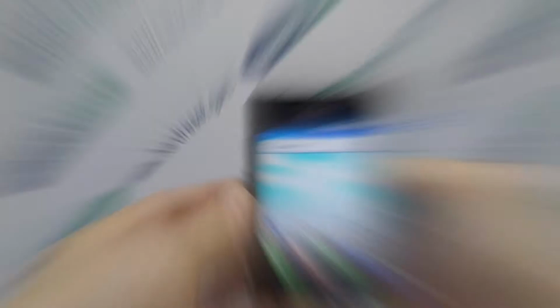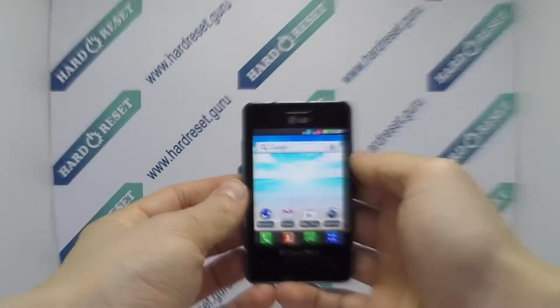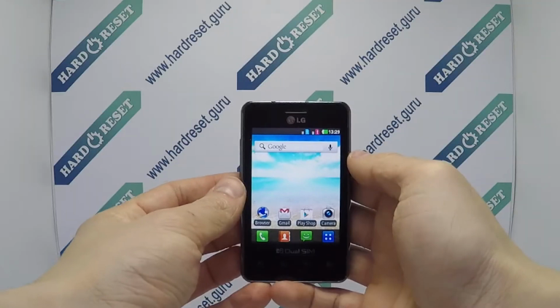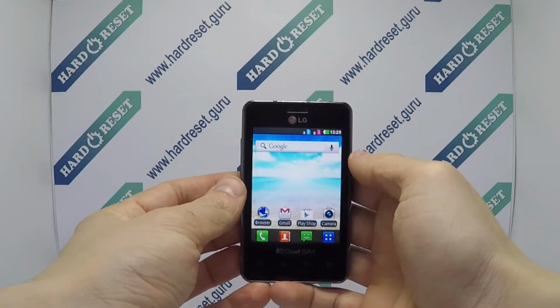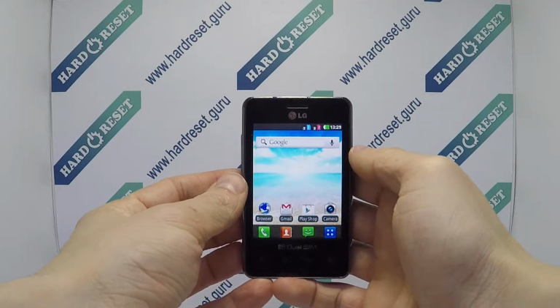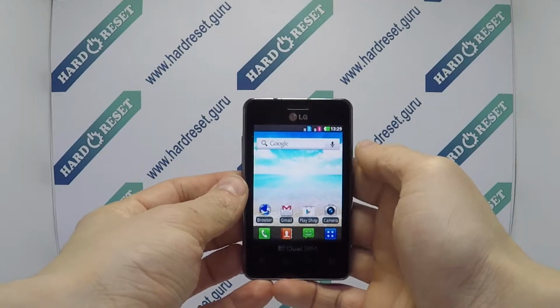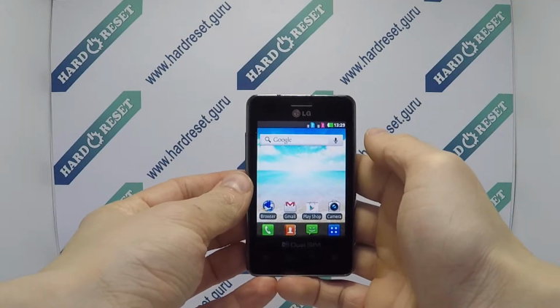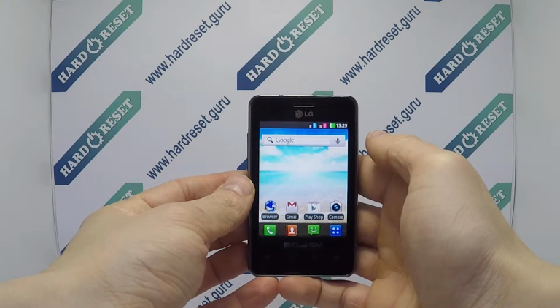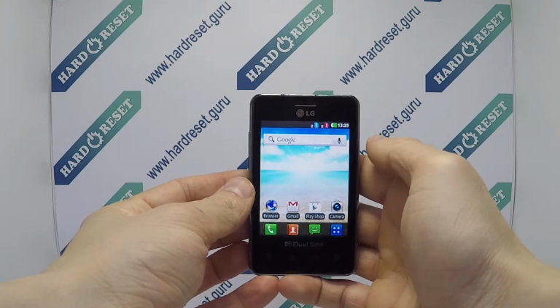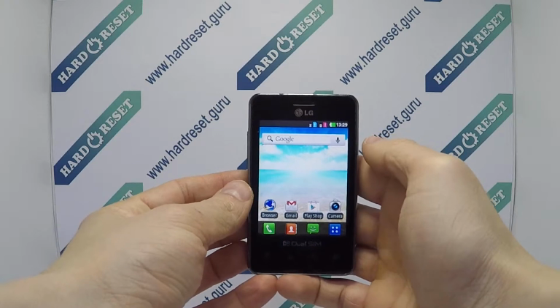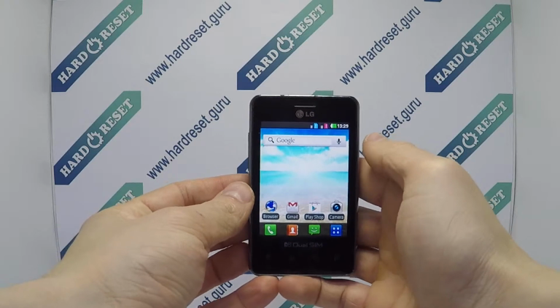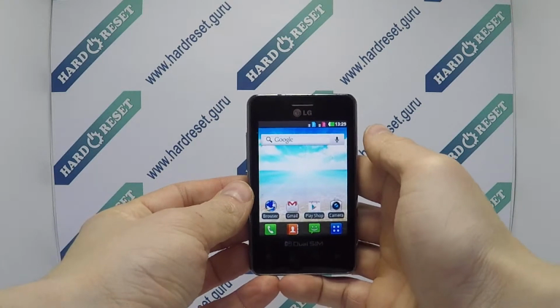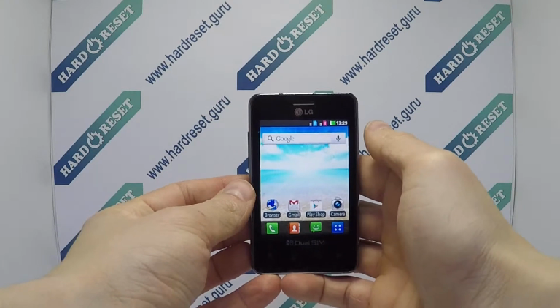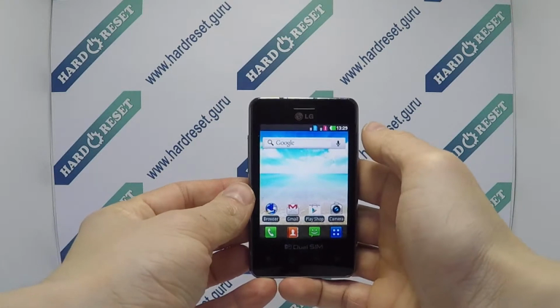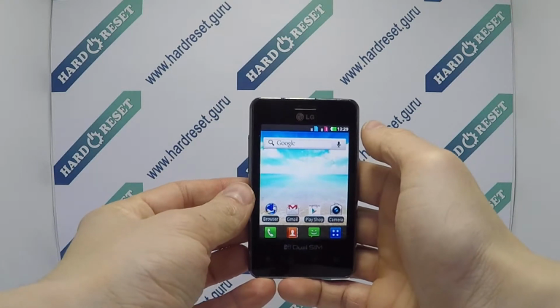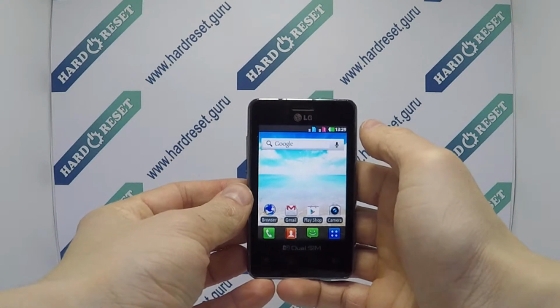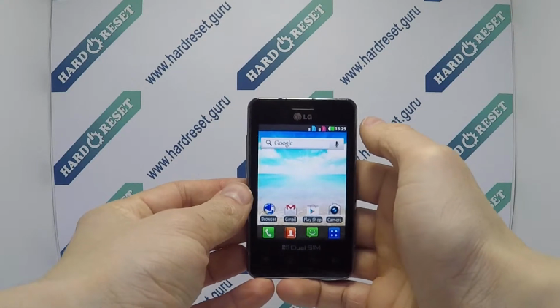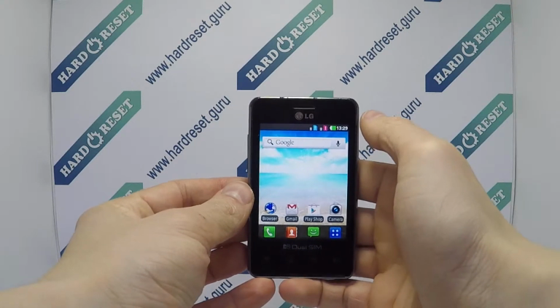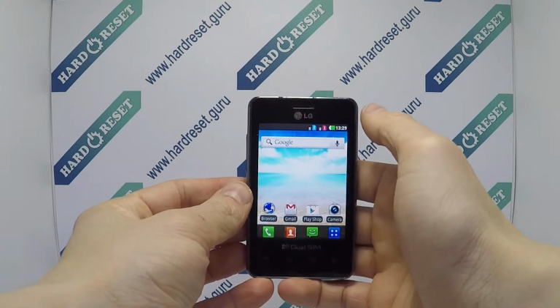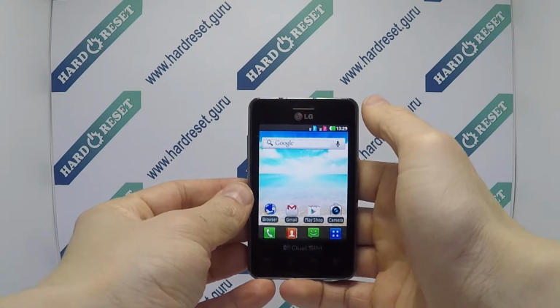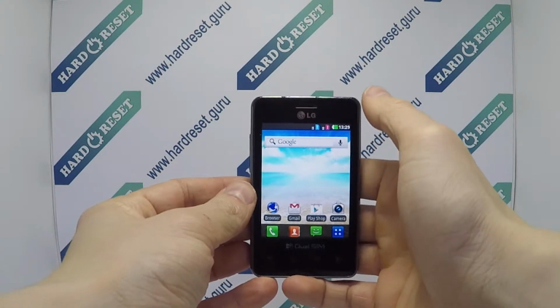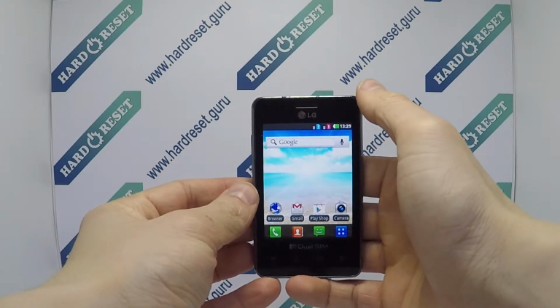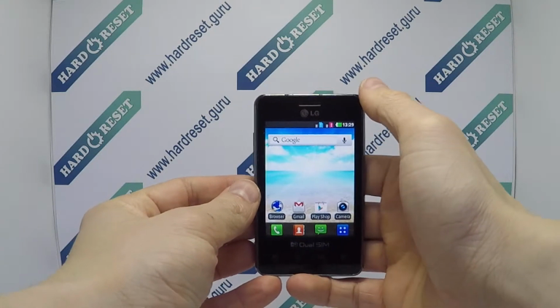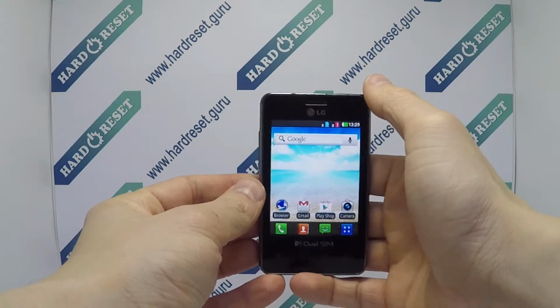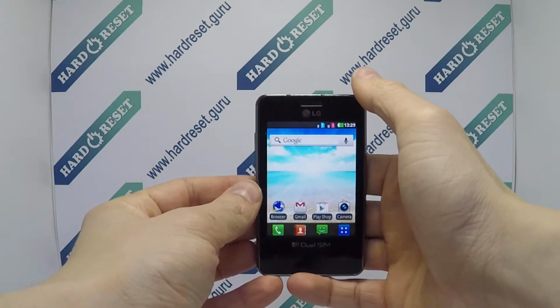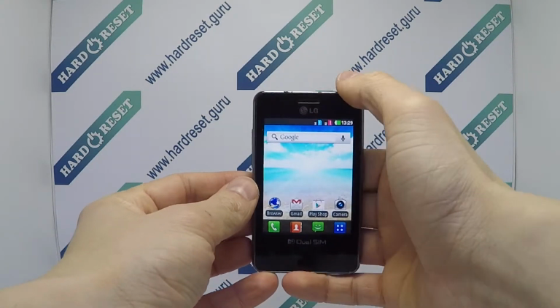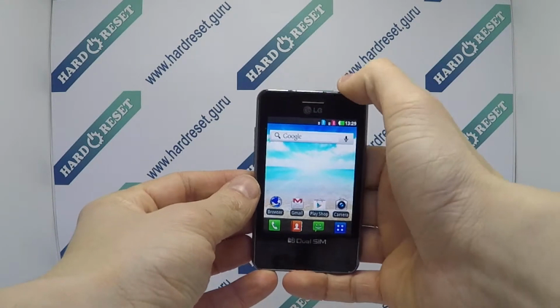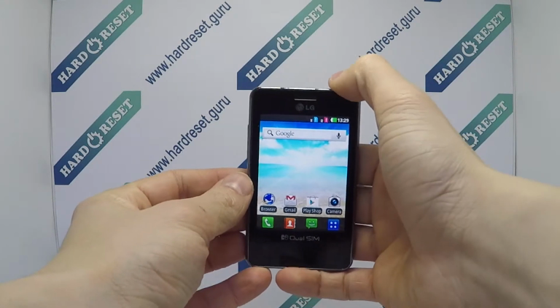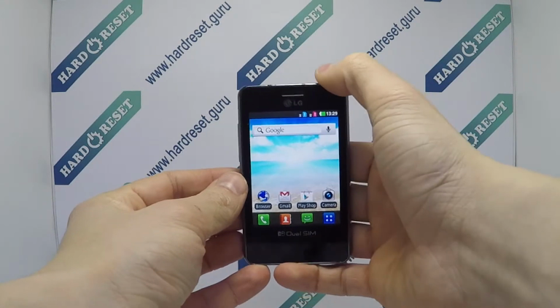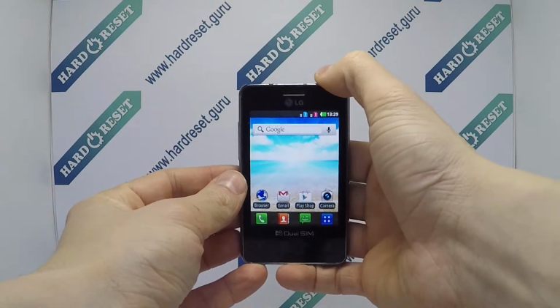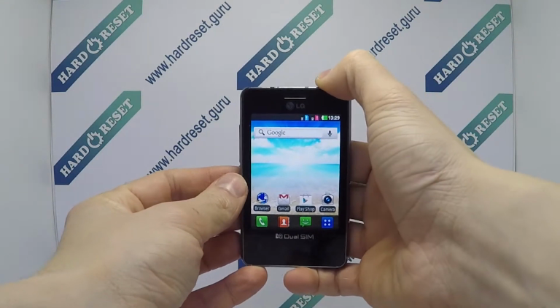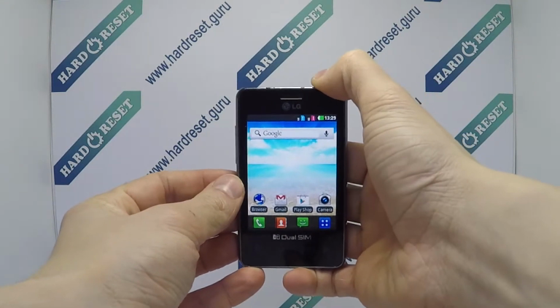Hello, I show you how to hard reset on LG Optimus L3. Turn off the phone.